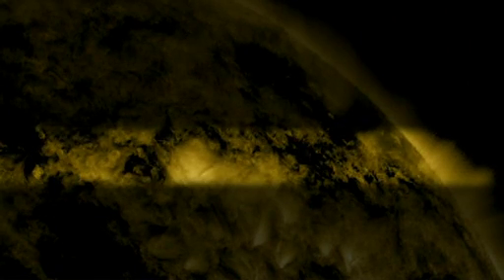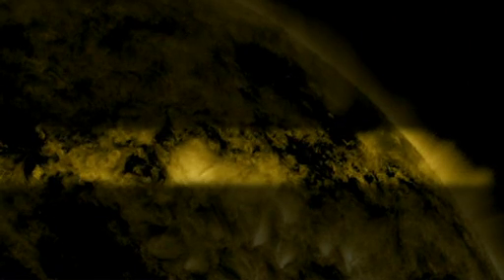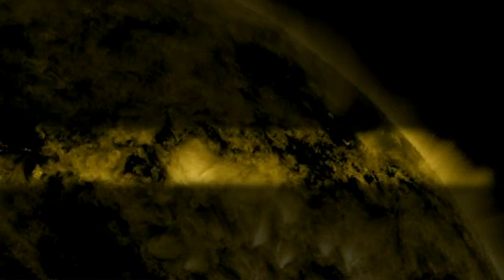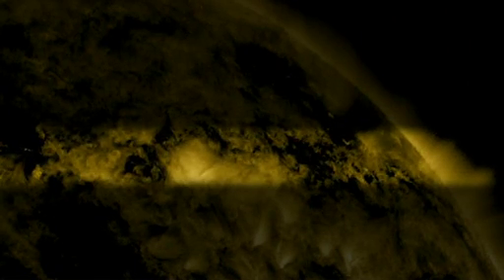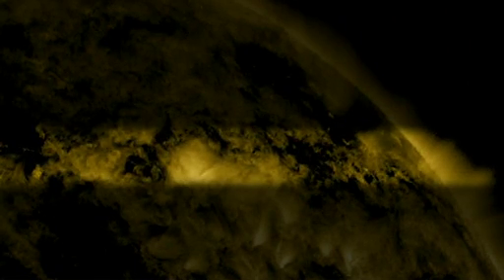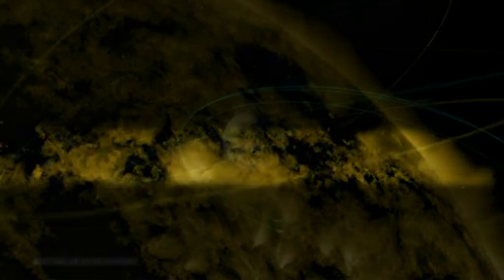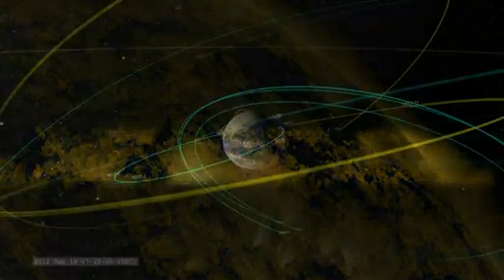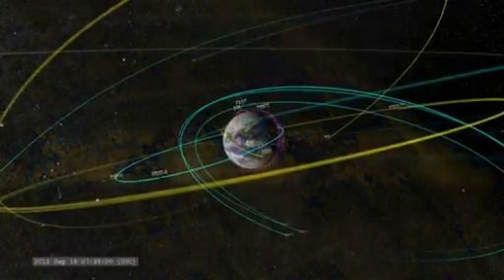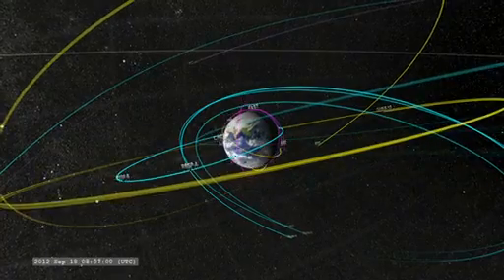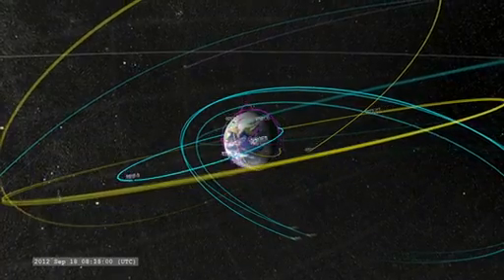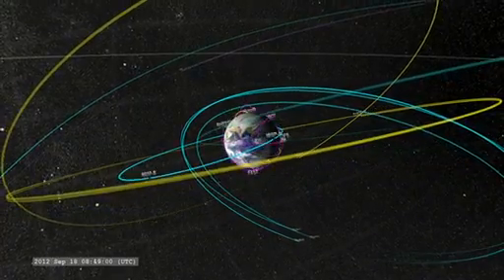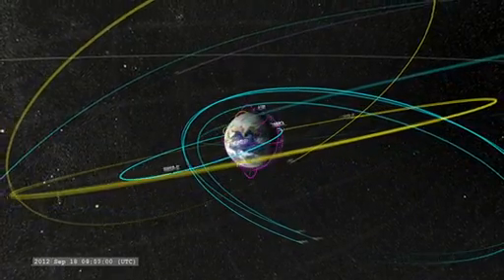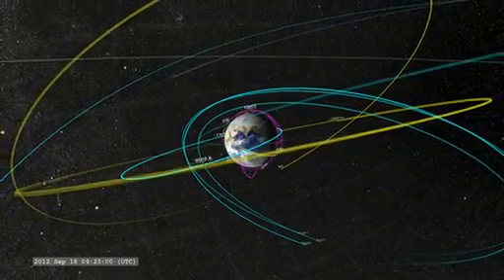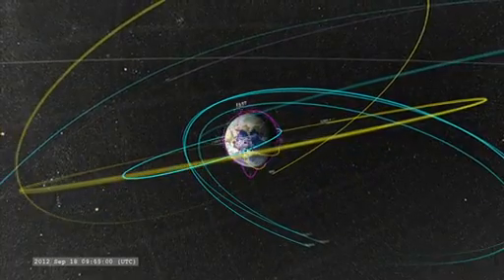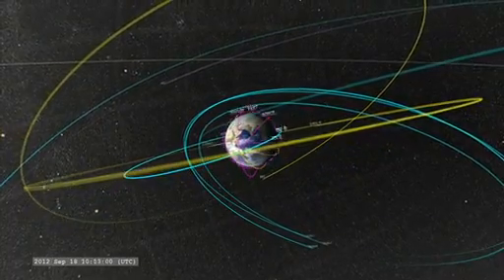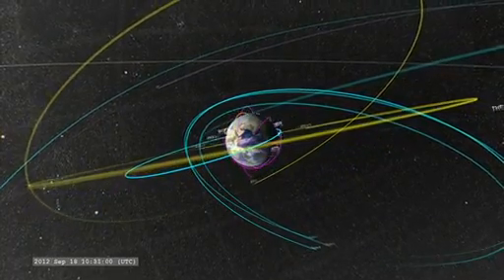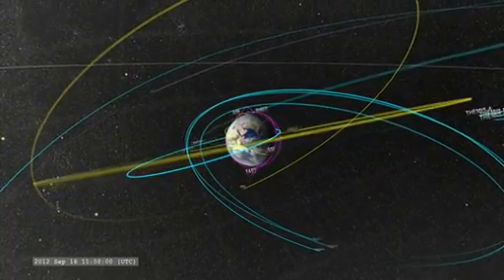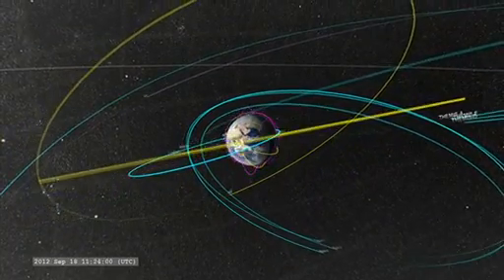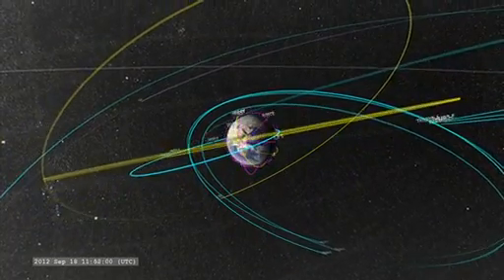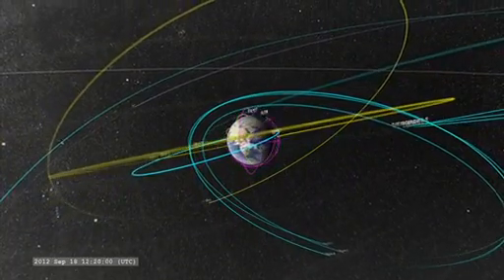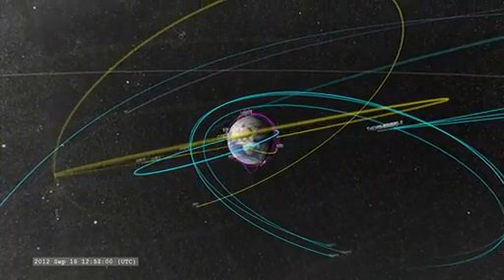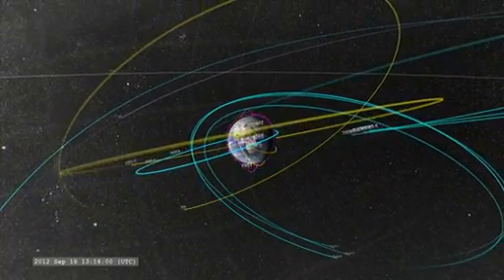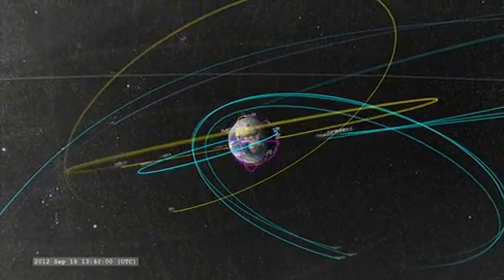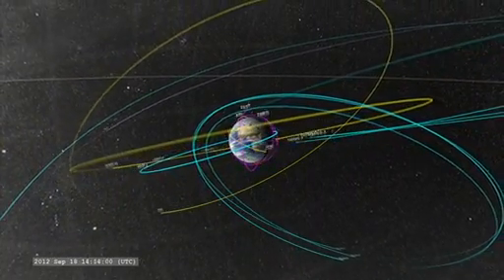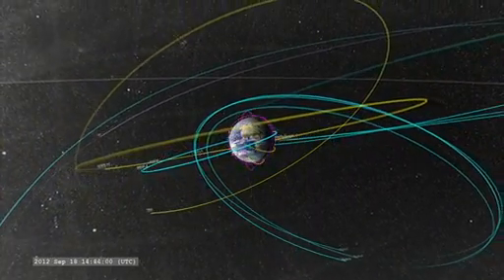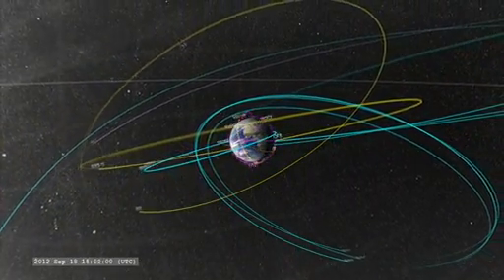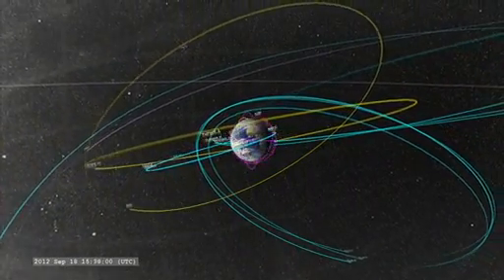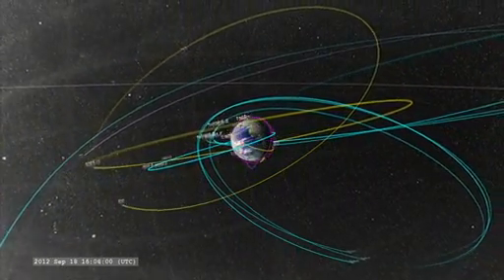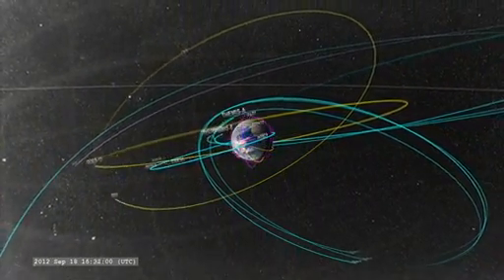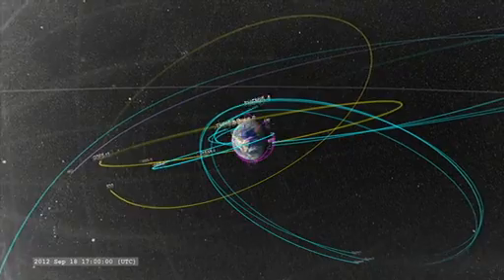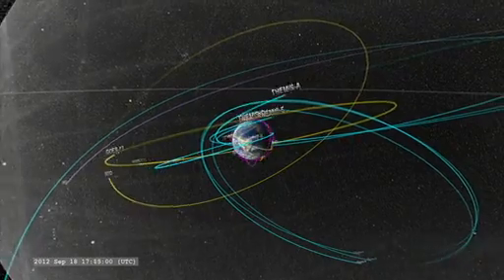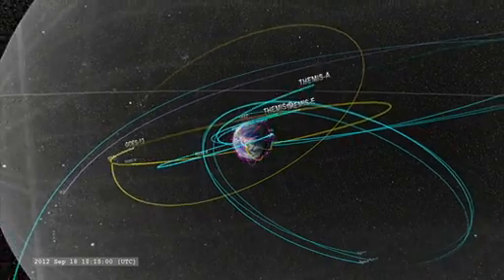Besides being interesting to watch, the images and data collected by NASA's Solar Observing Fleet can also help scientists learn more about the Sun itself.